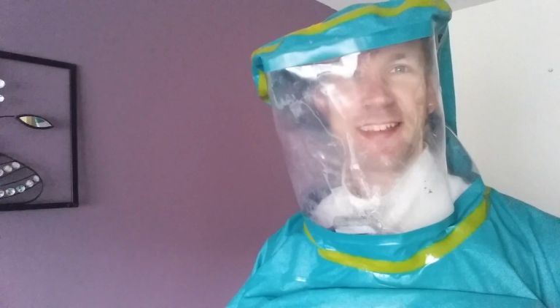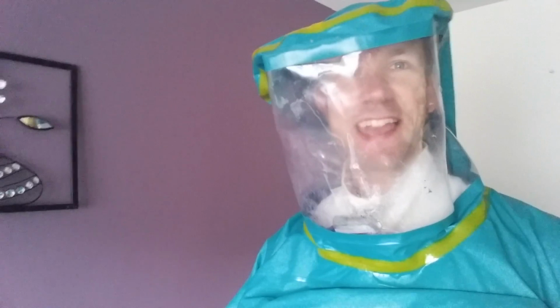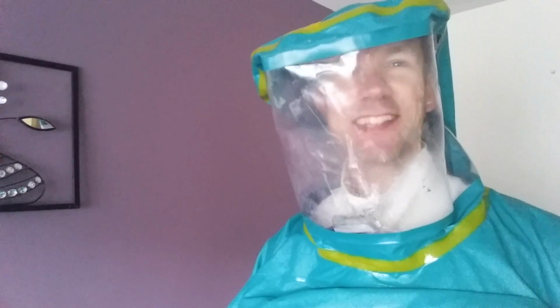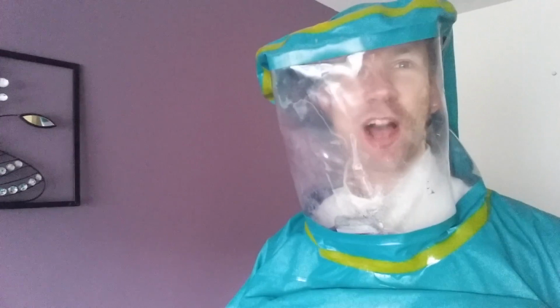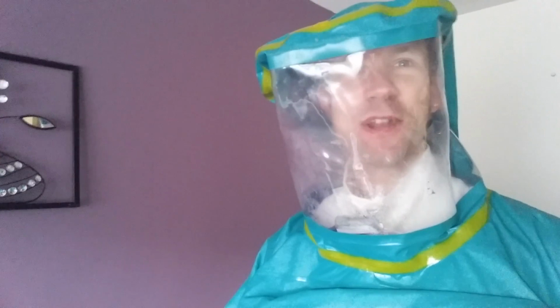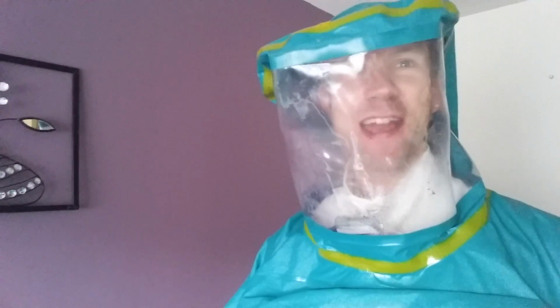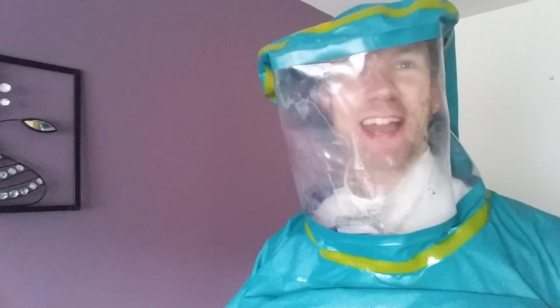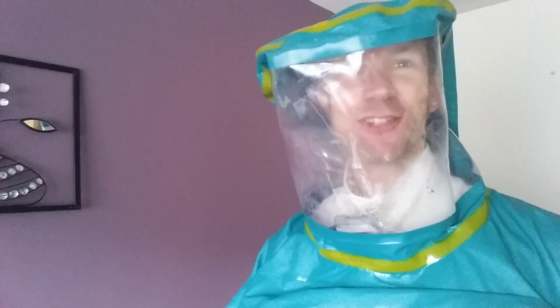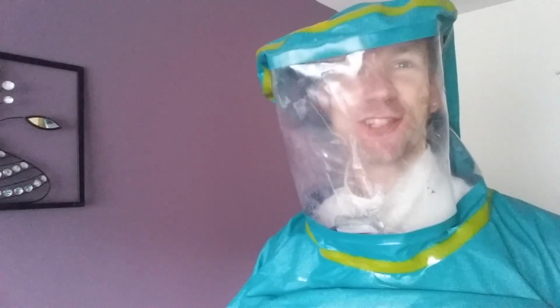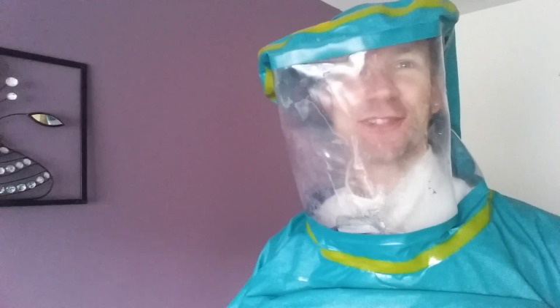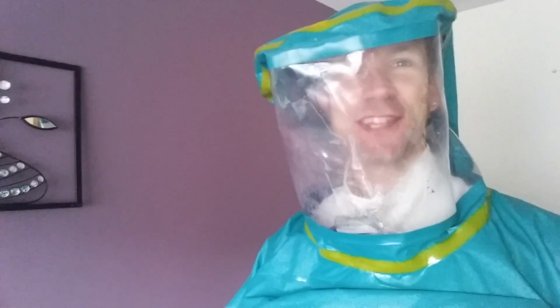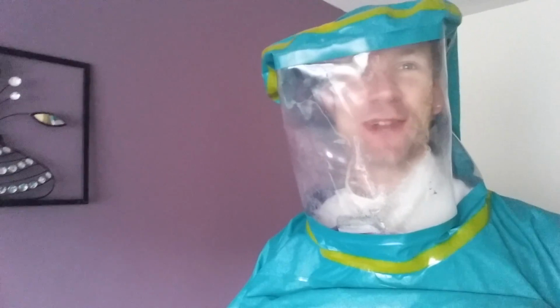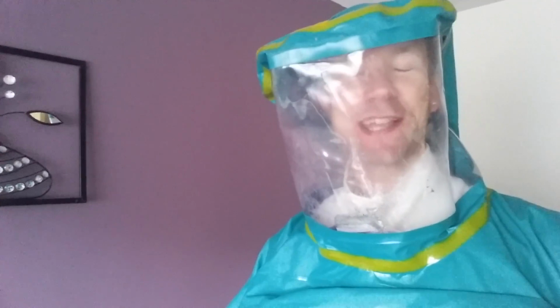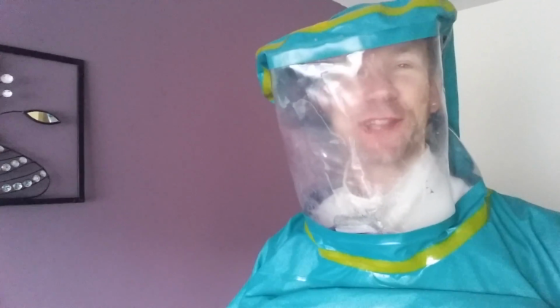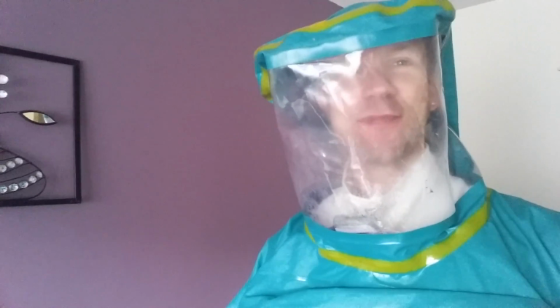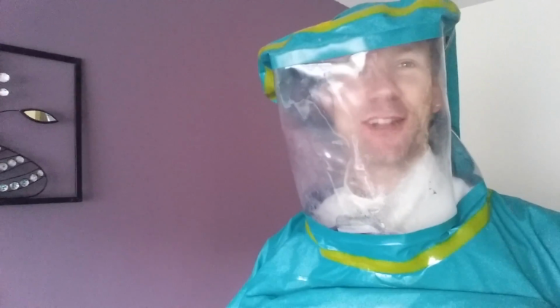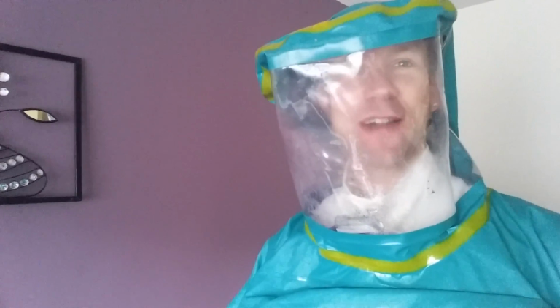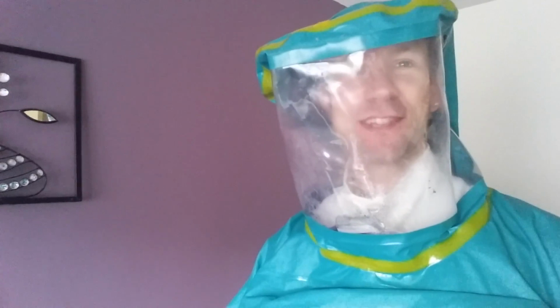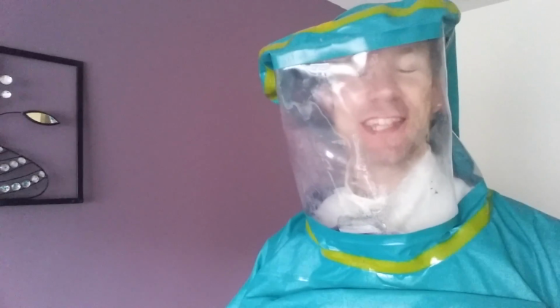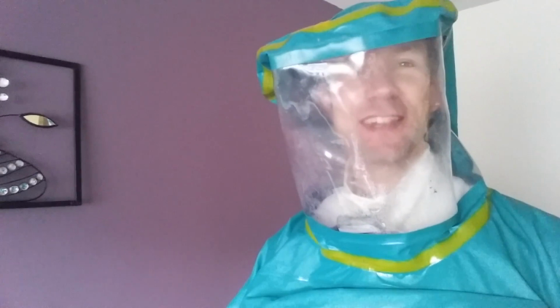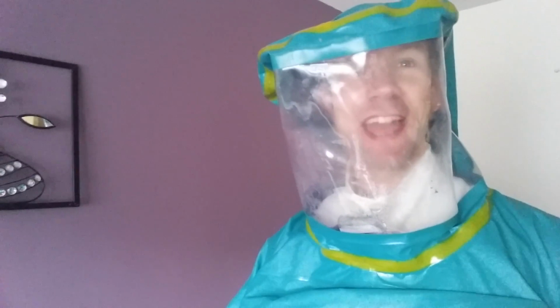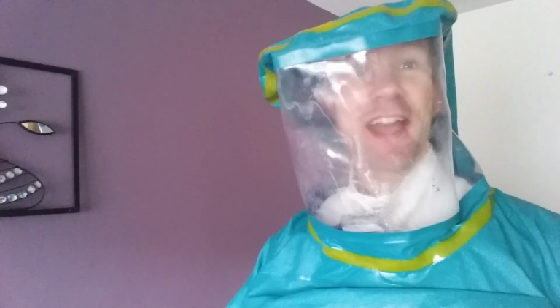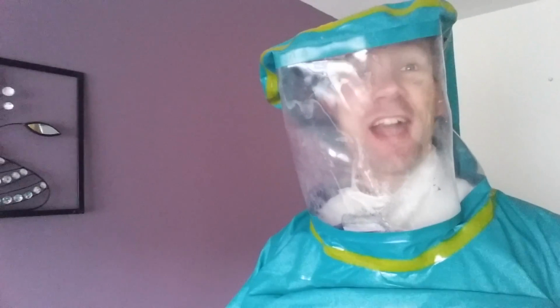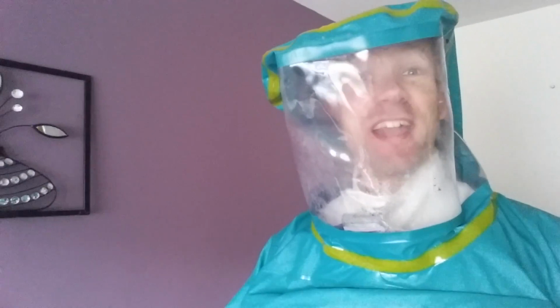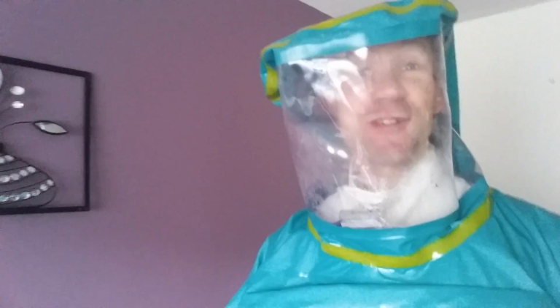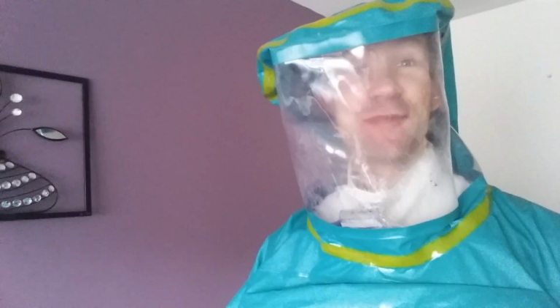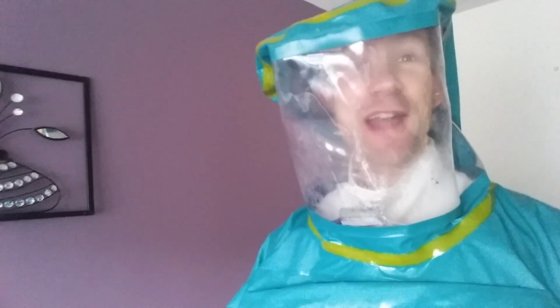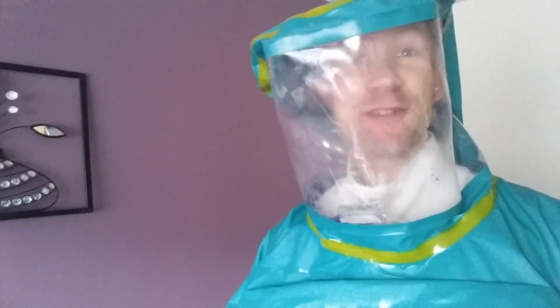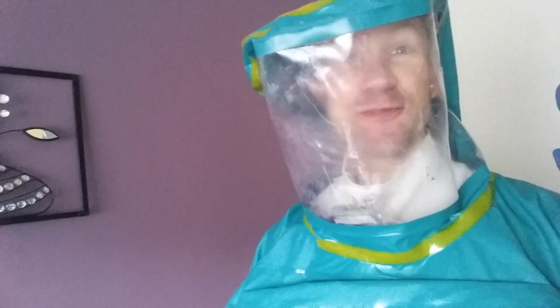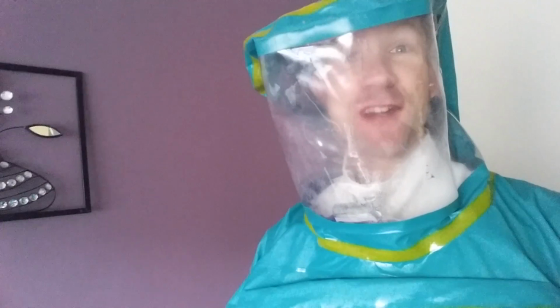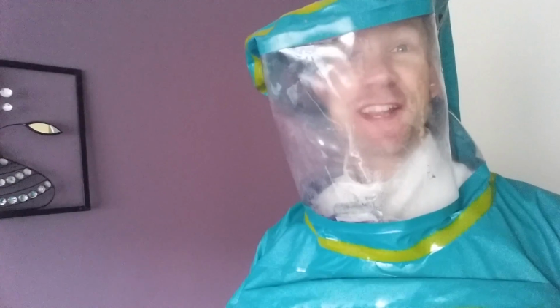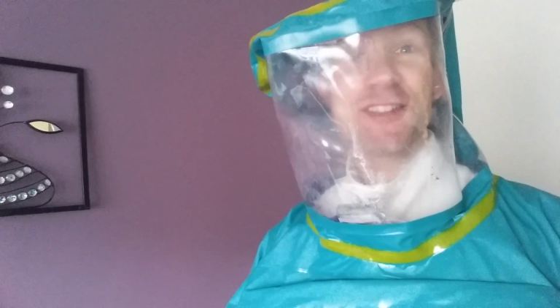Yes, I'm in a radiation suit, so this week's episode of Medical Mavericks TV is all about radiation.